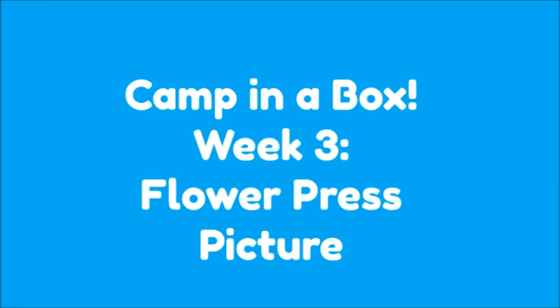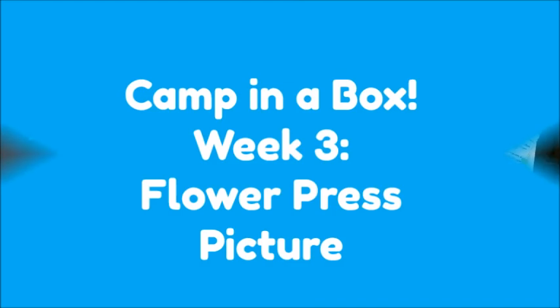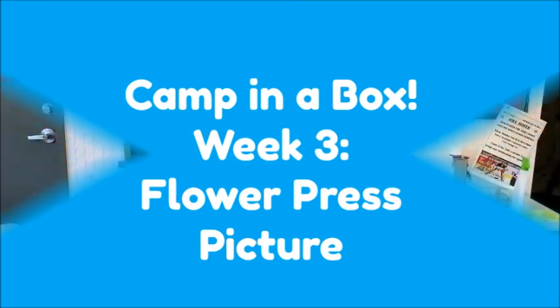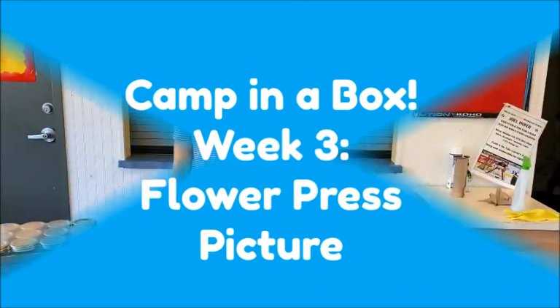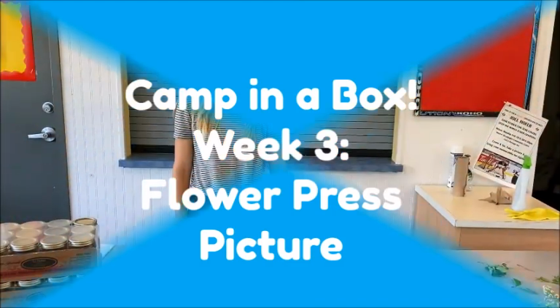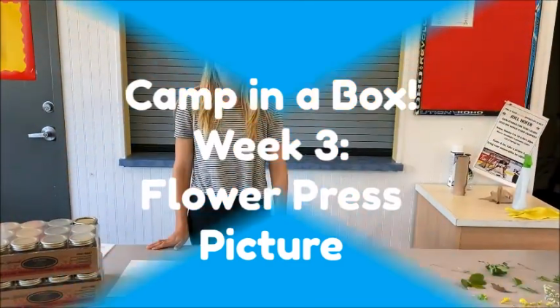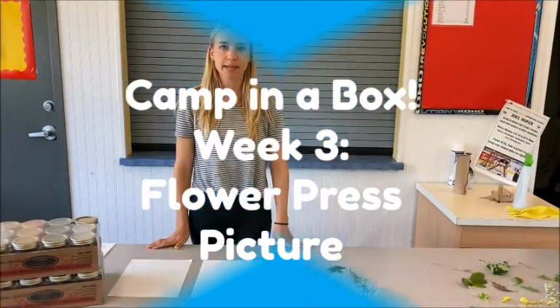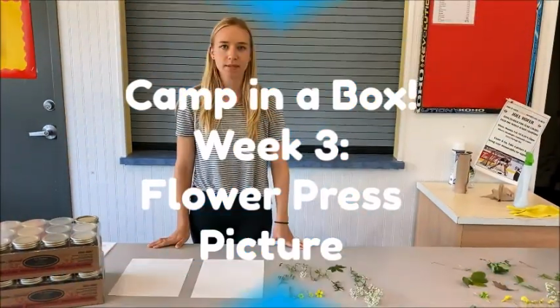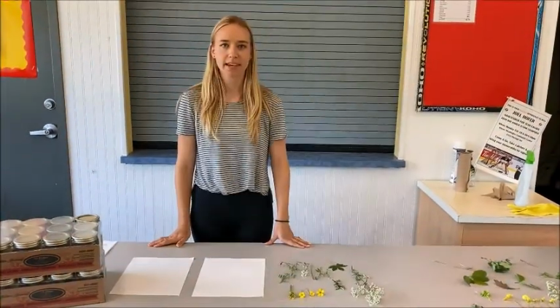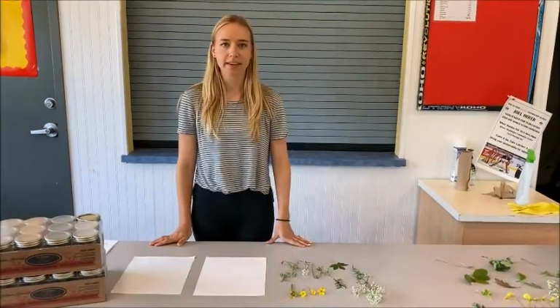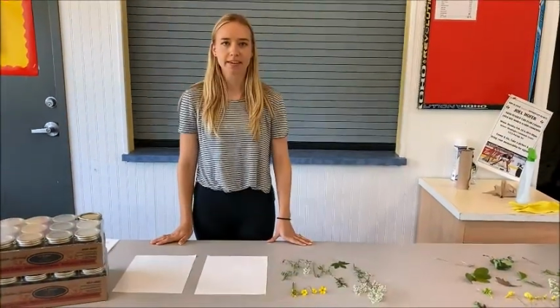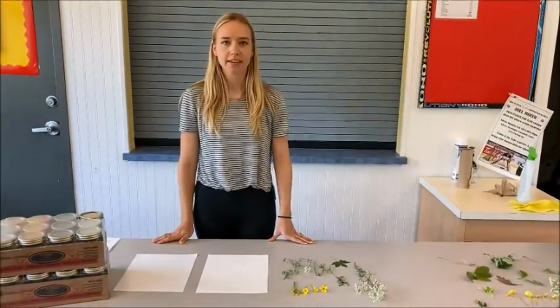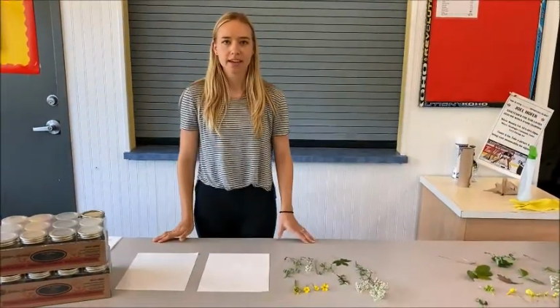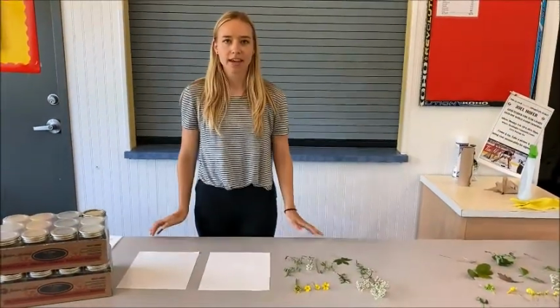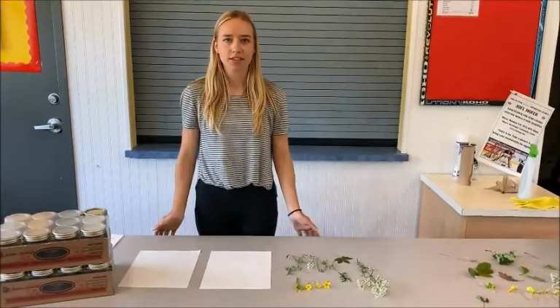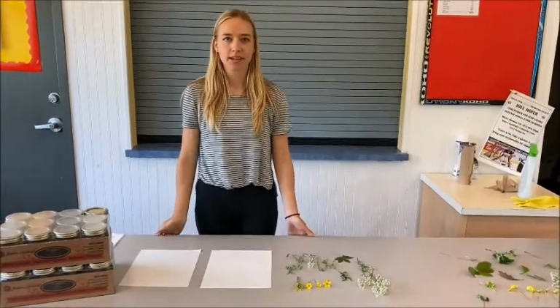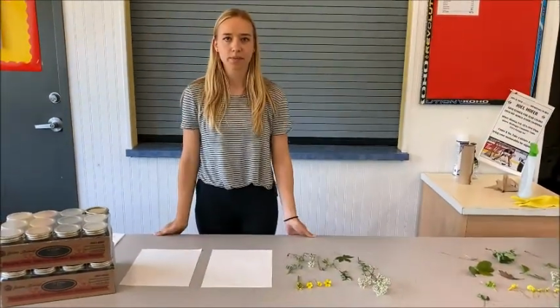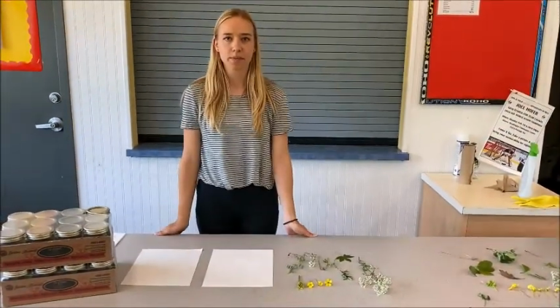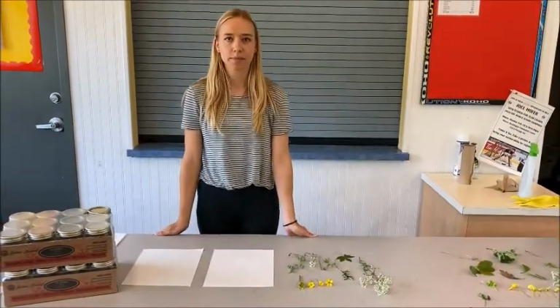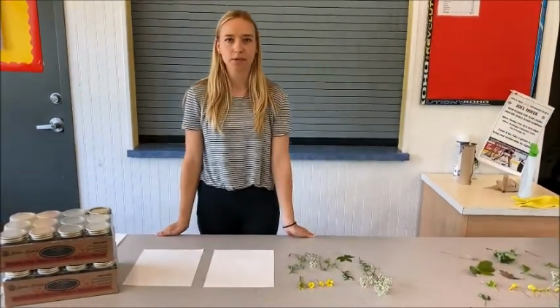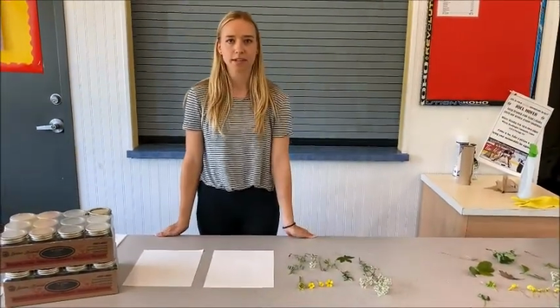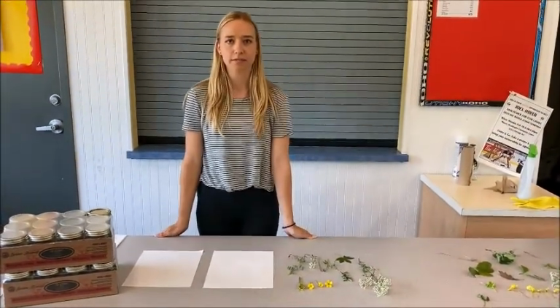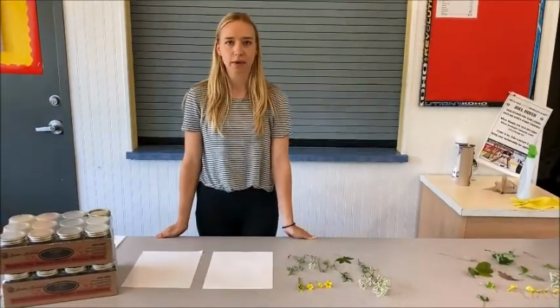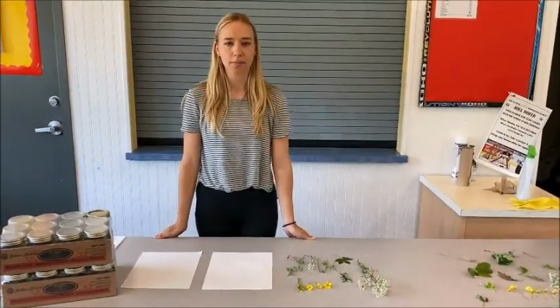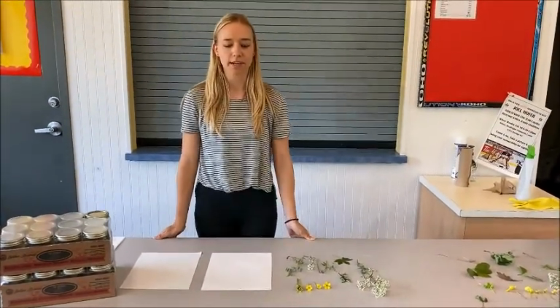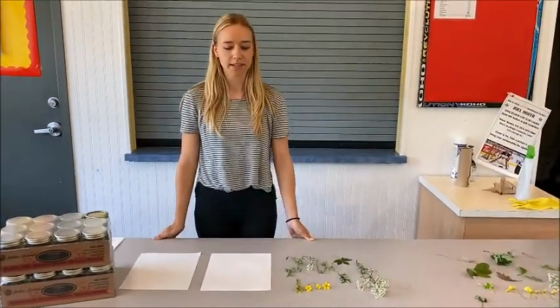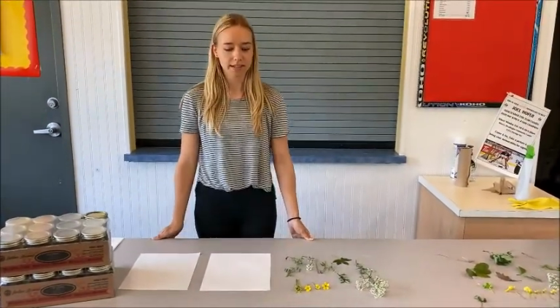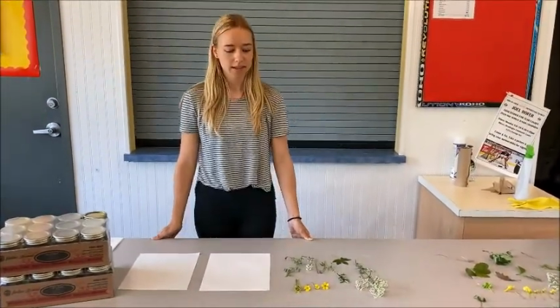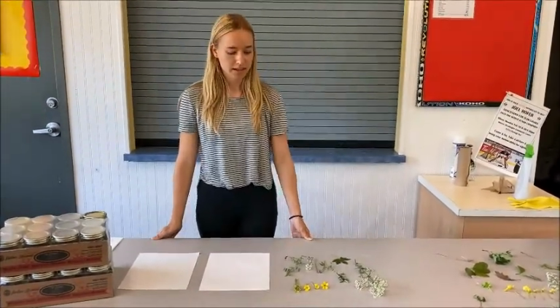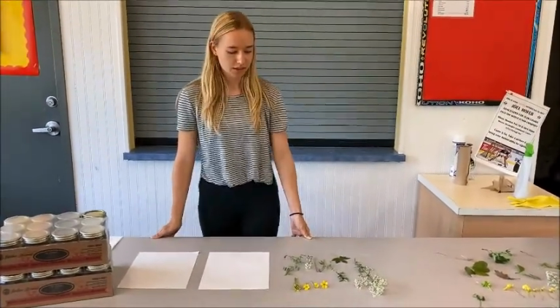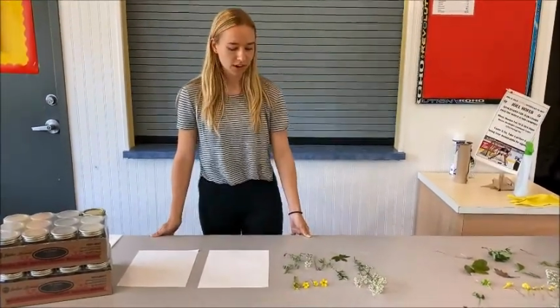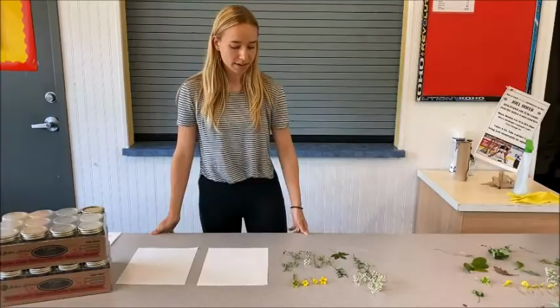Hi guys, my name is Mikayla and today we'll be doing a flower press craft.